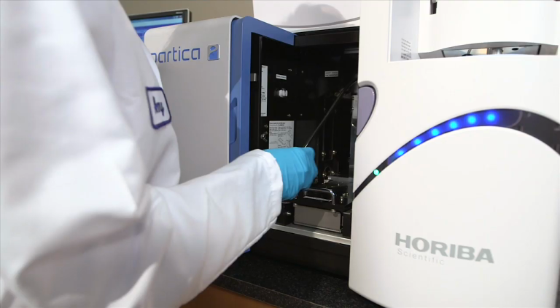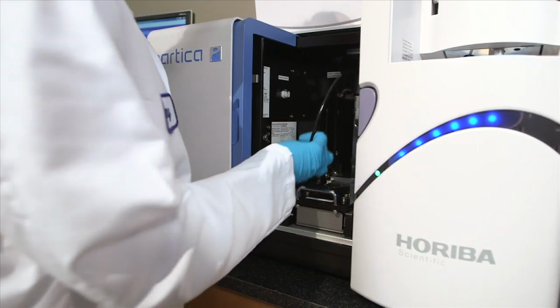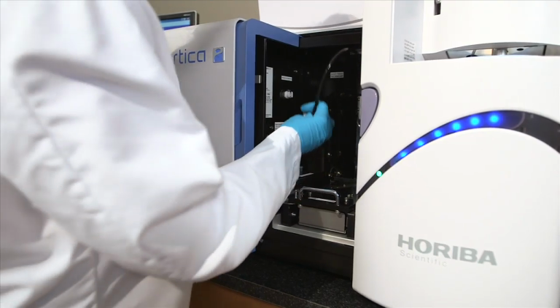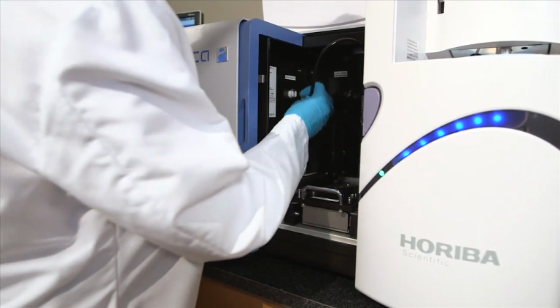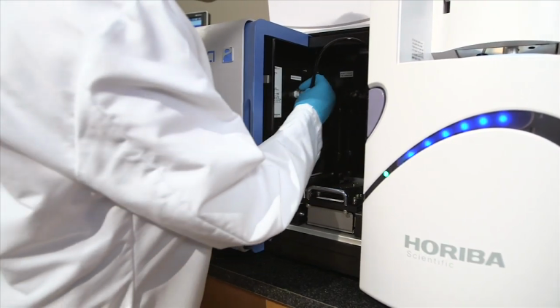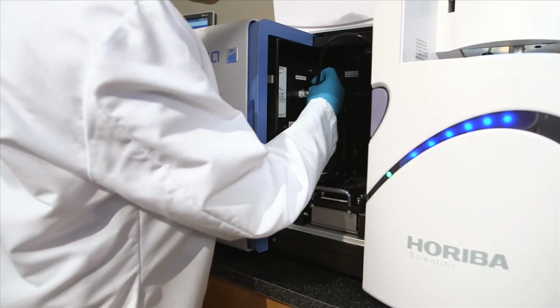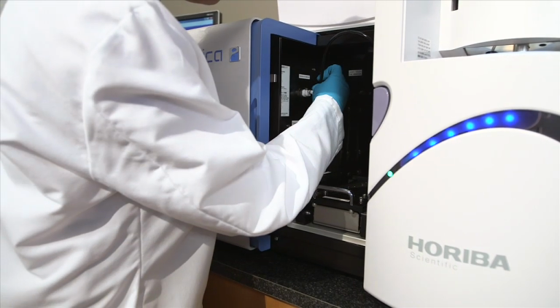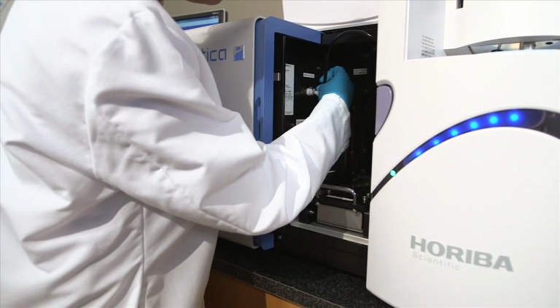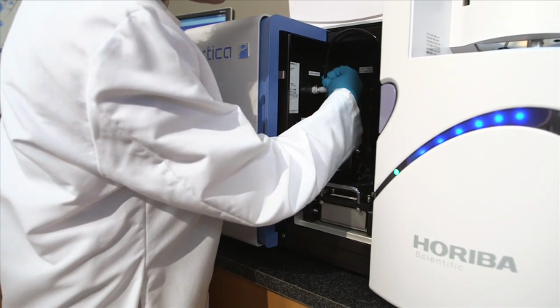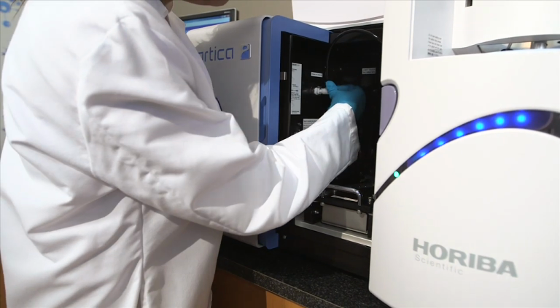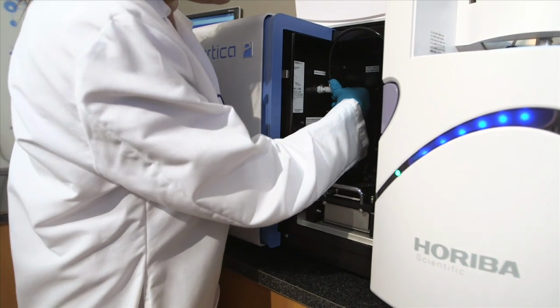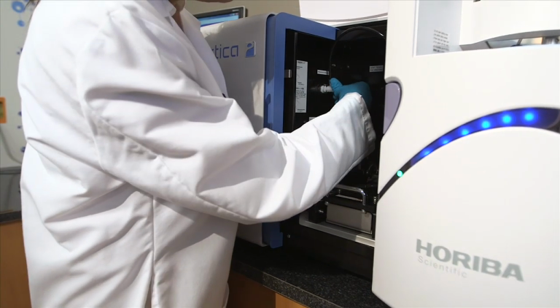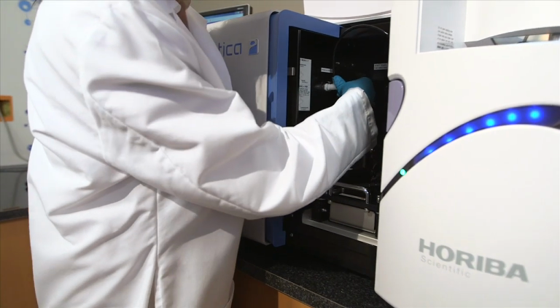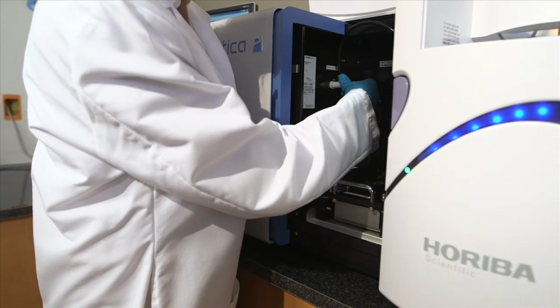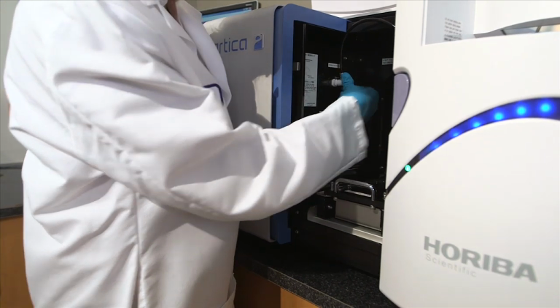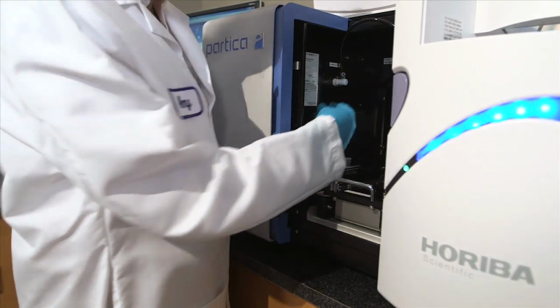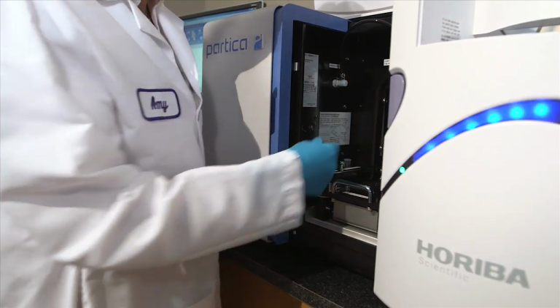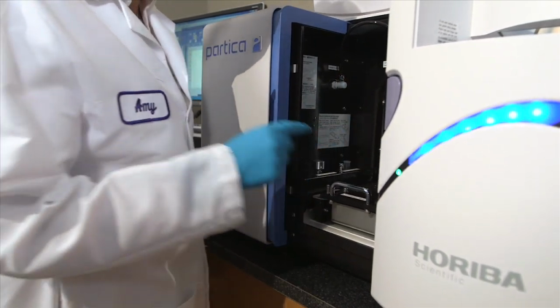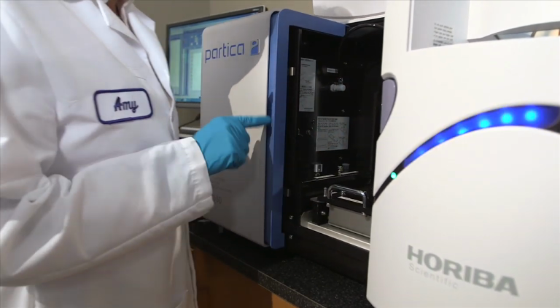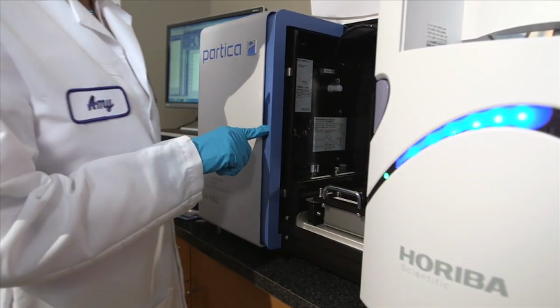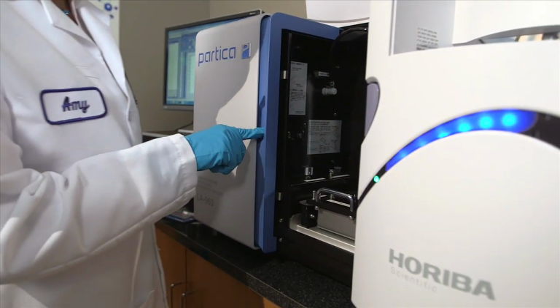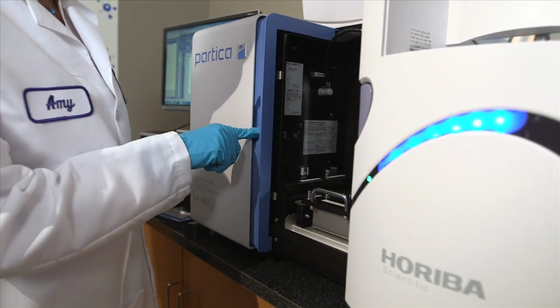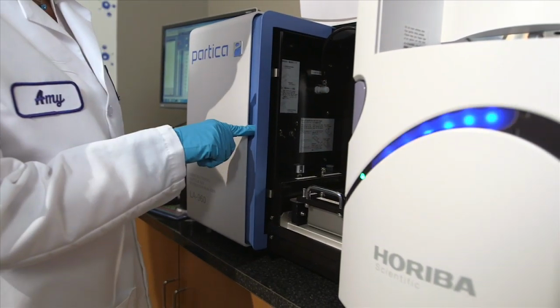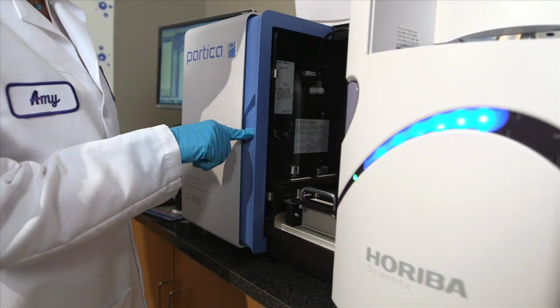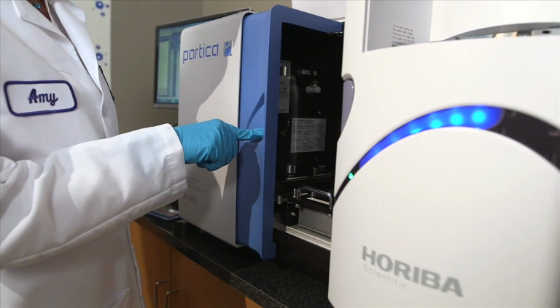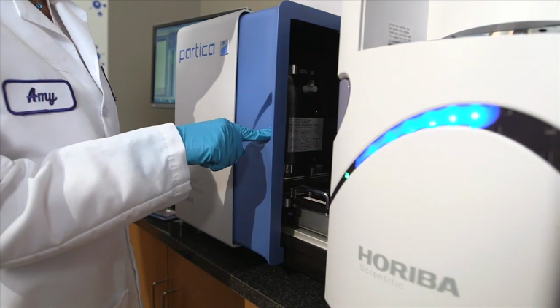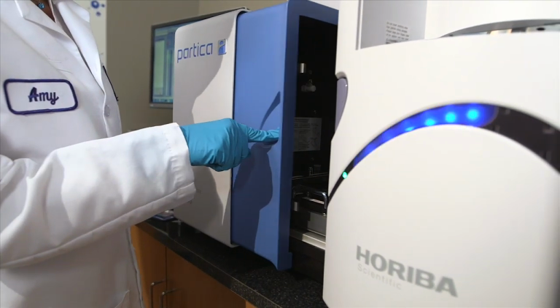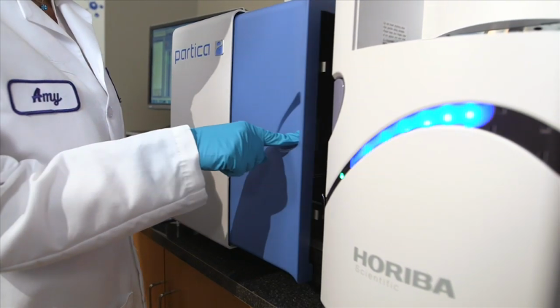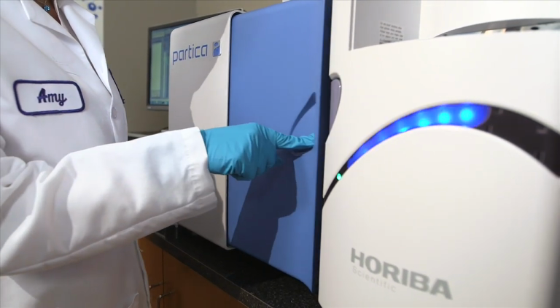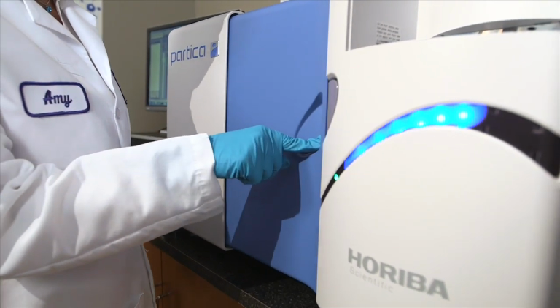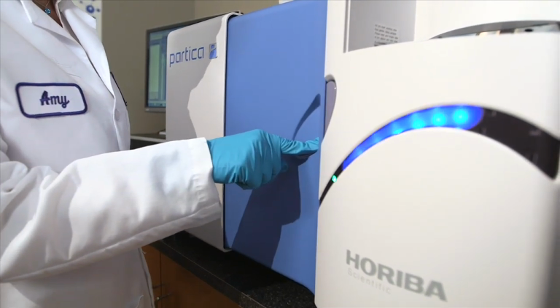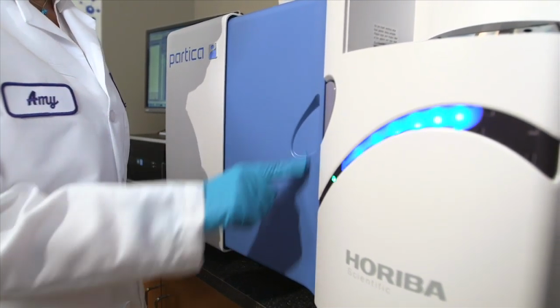With solid state light sources and detectors, the LA960 is a tool designed to last.